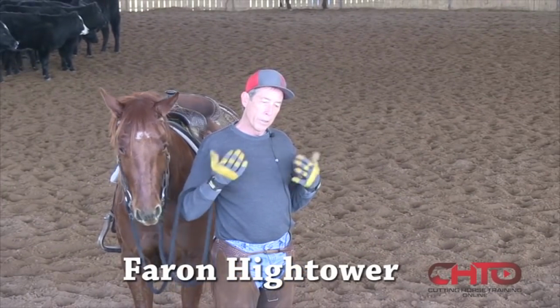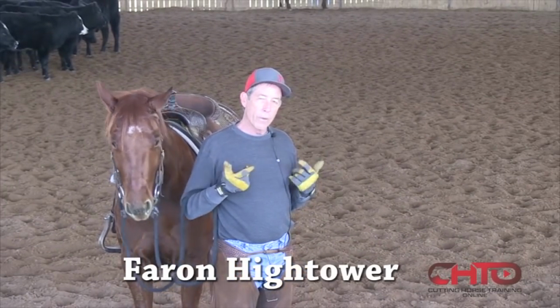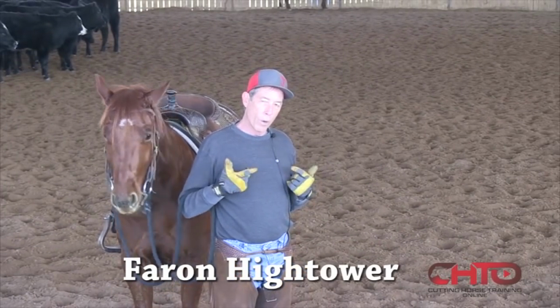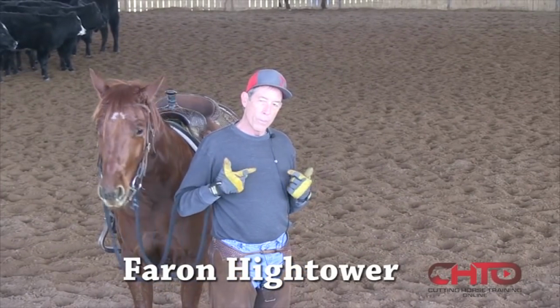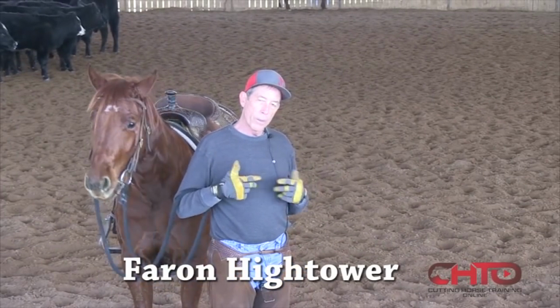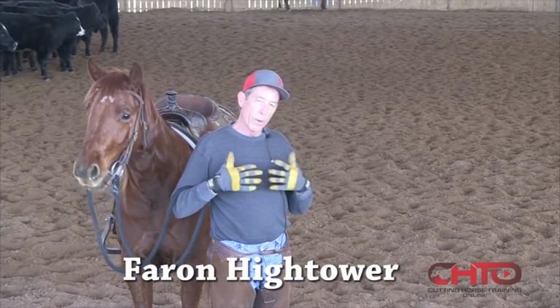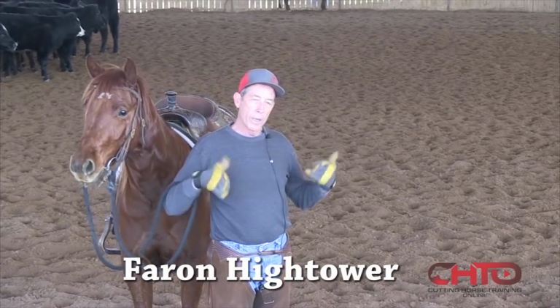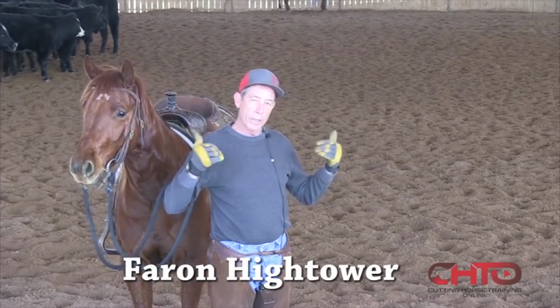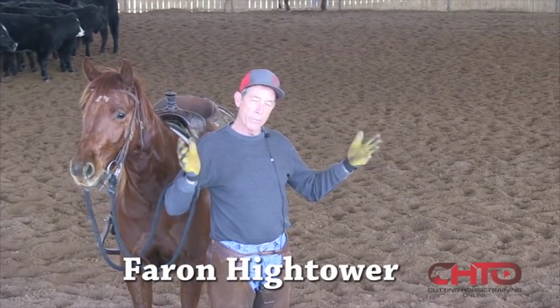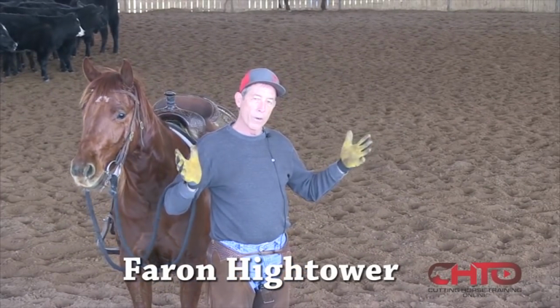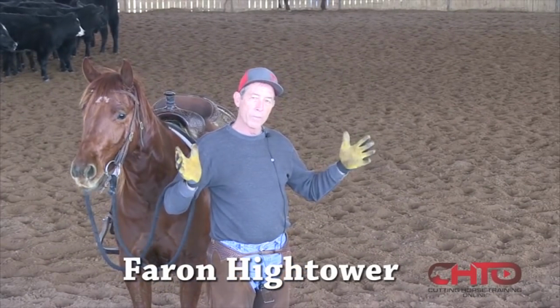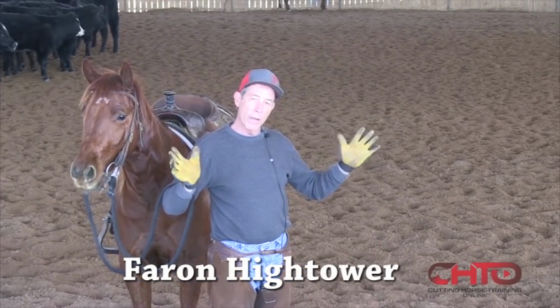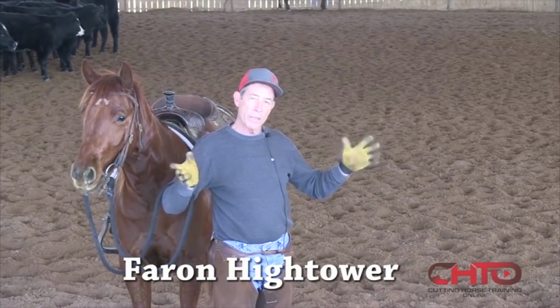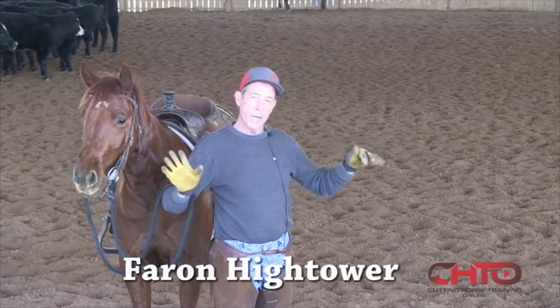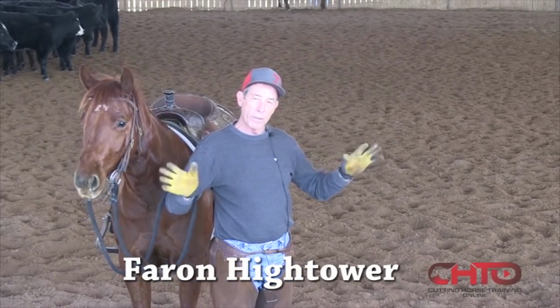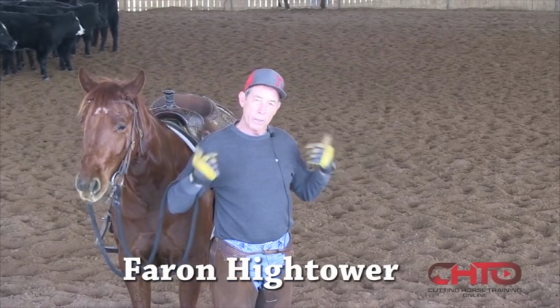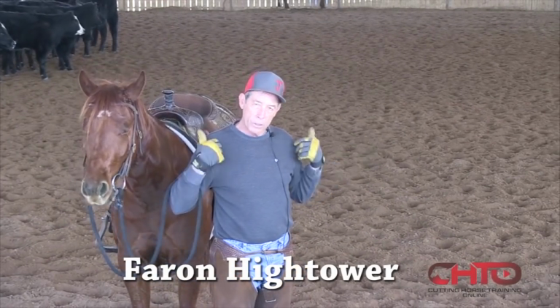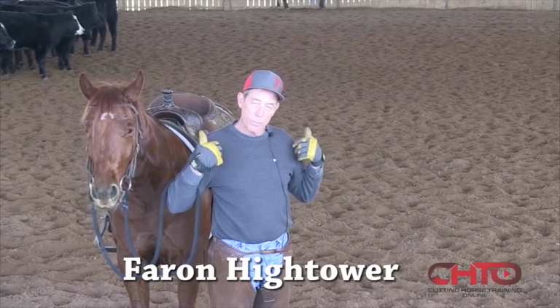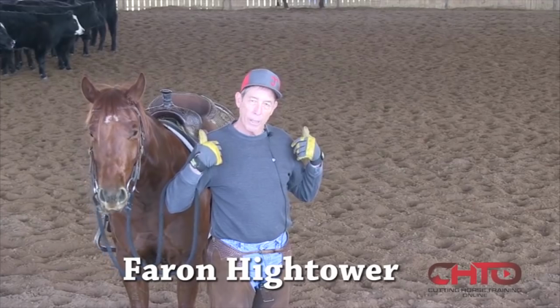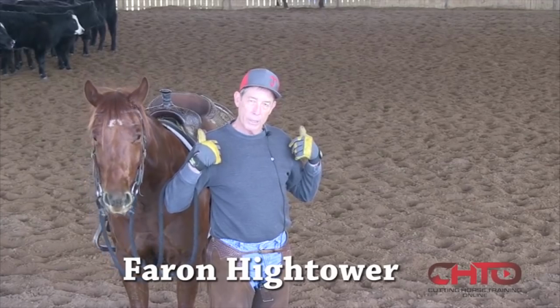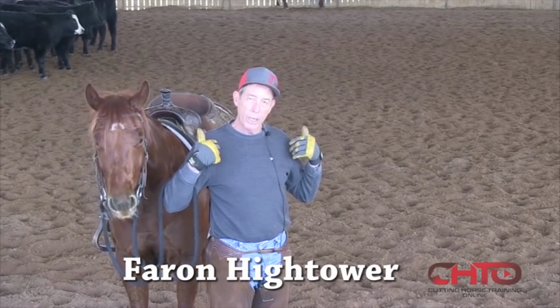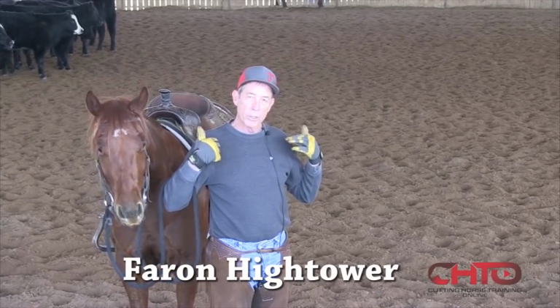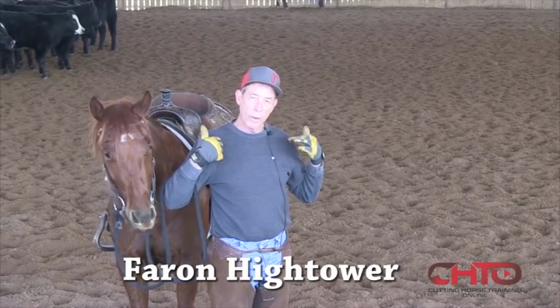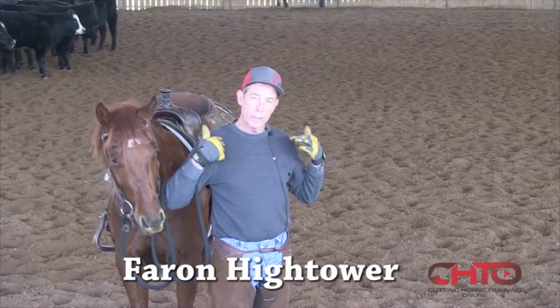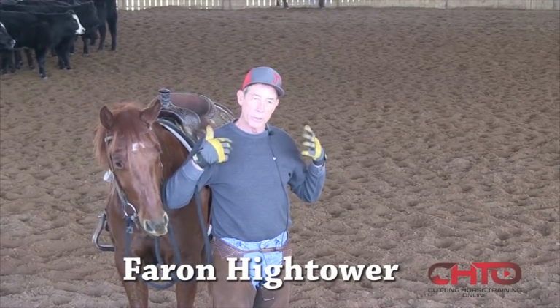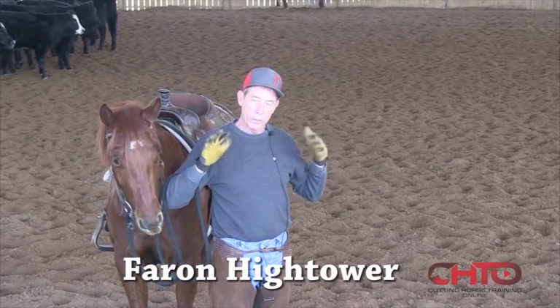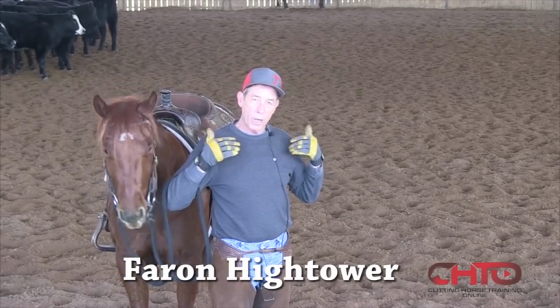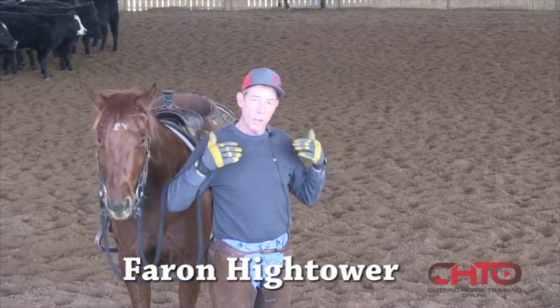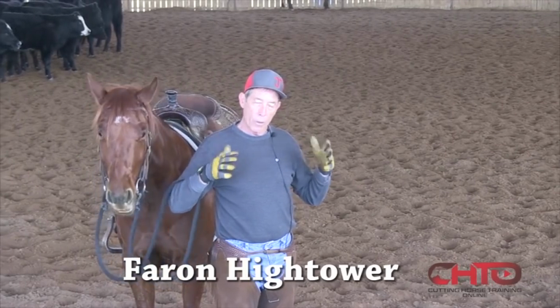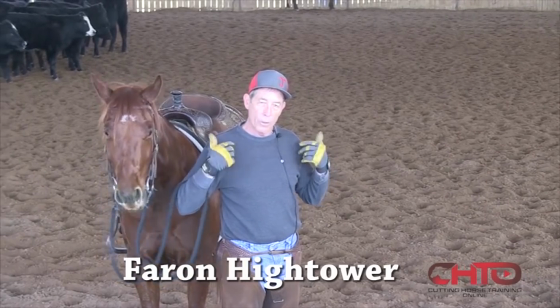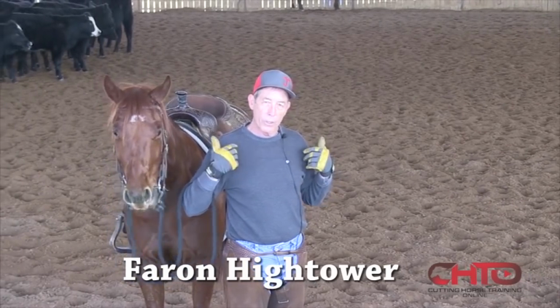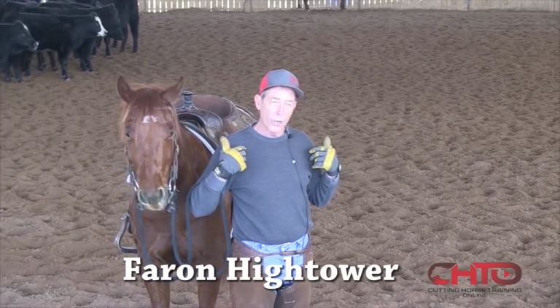You either got to rope it, or you got to get far enough to the outside of it to make it change directions, to stop or to turn.